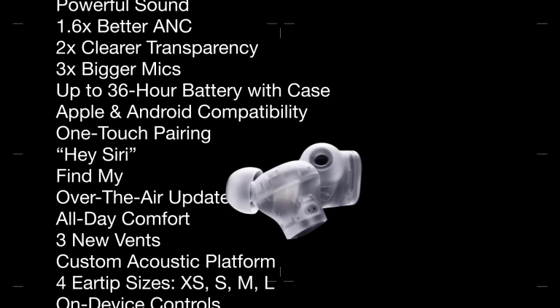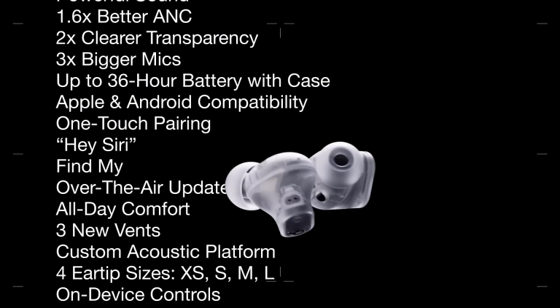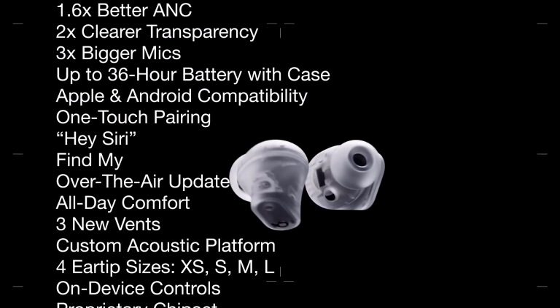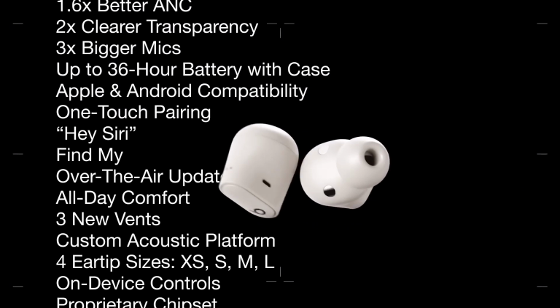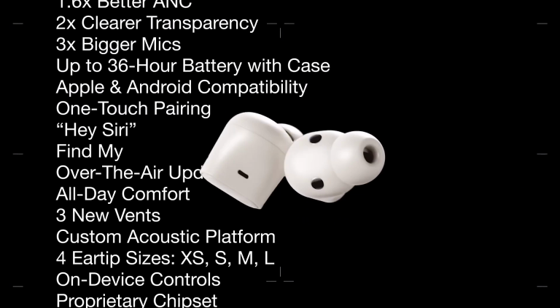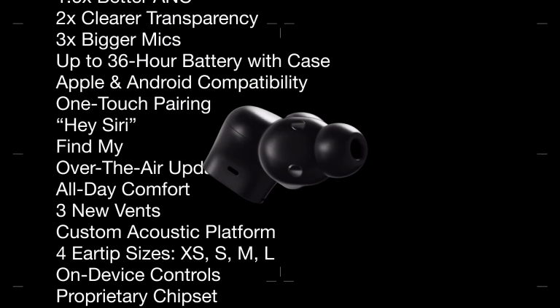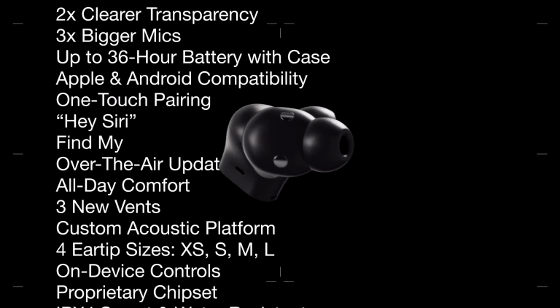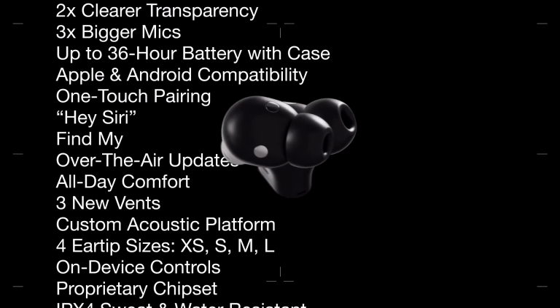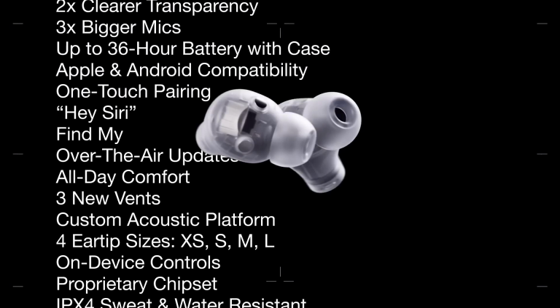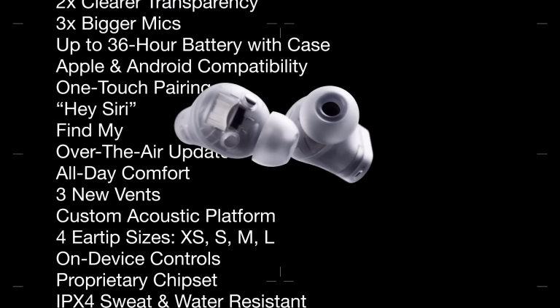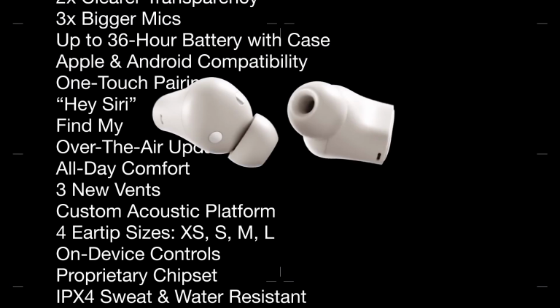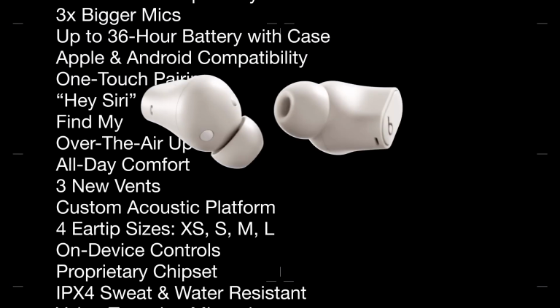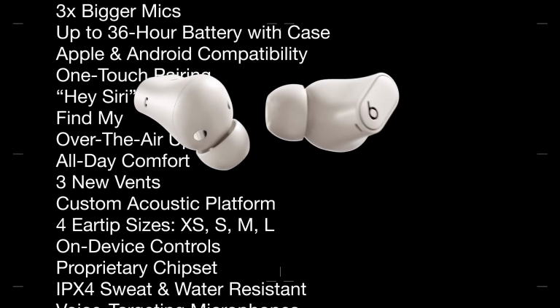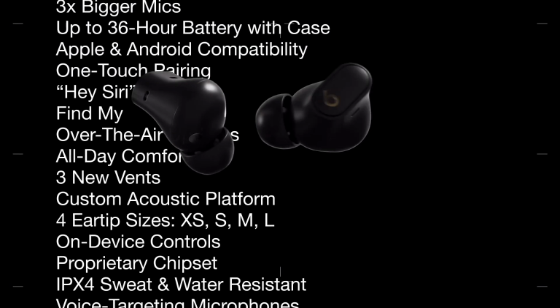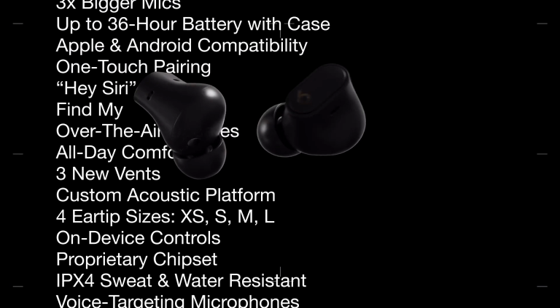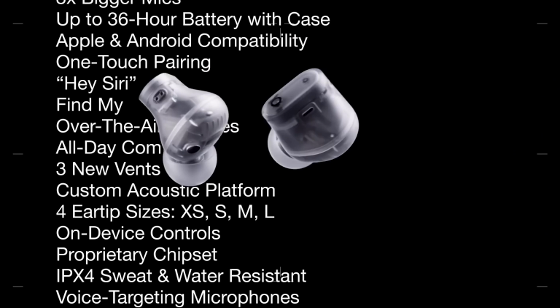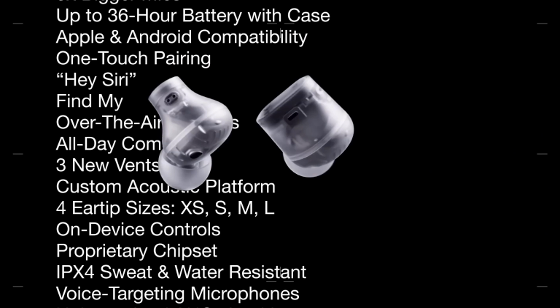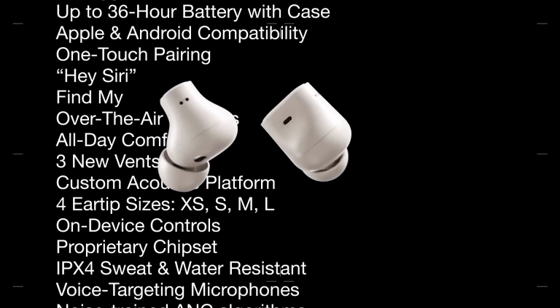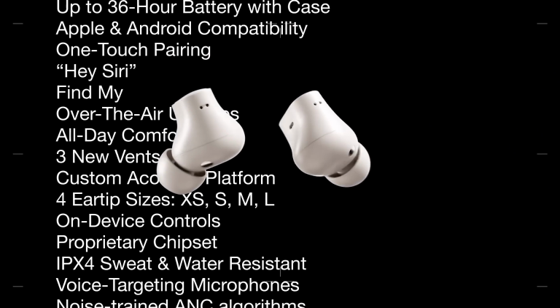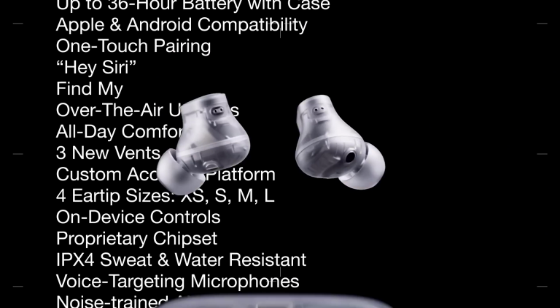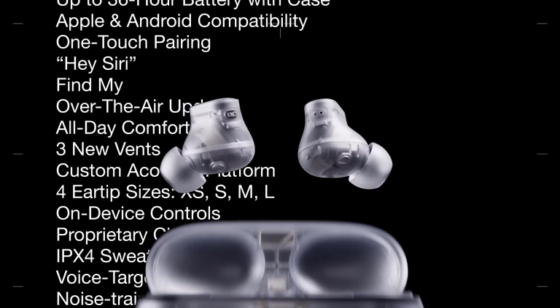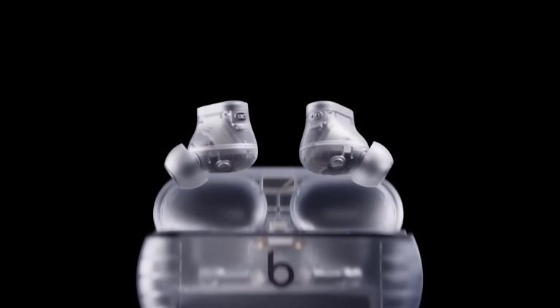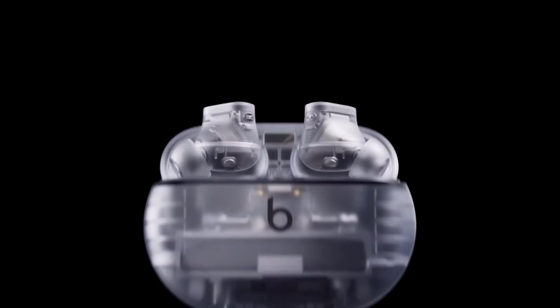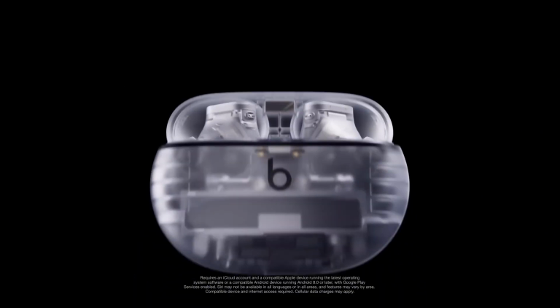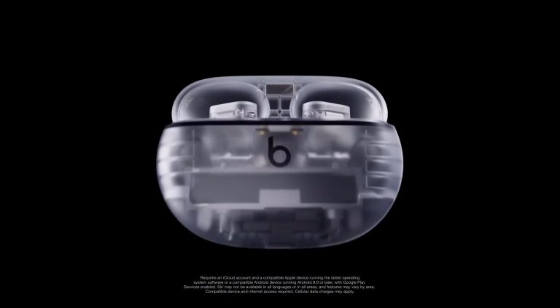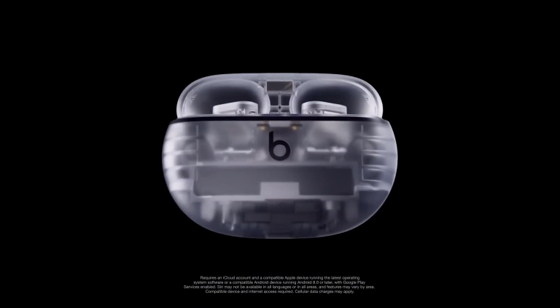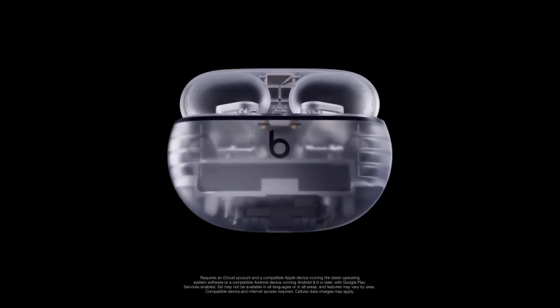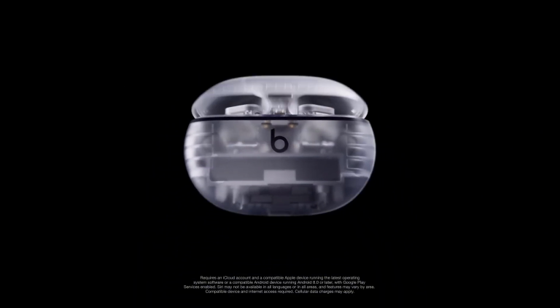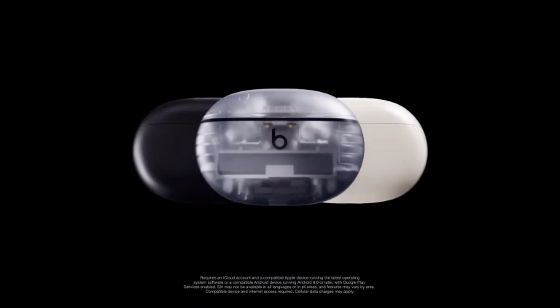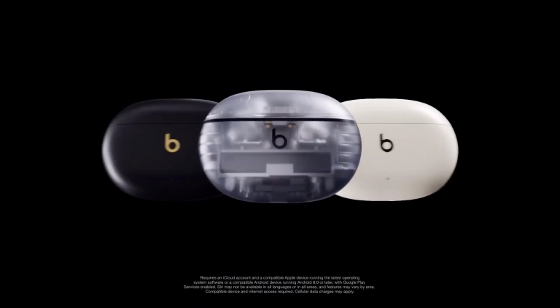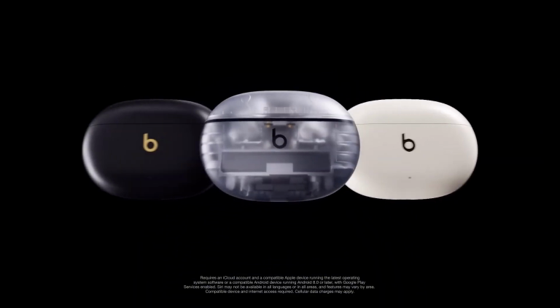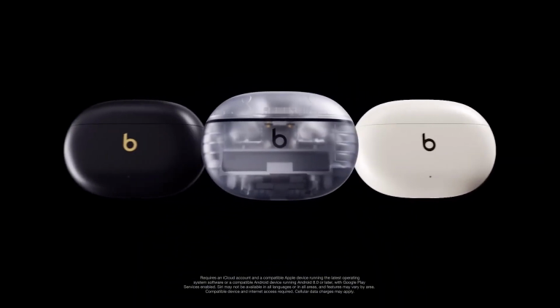In three sleek new colors, Studio Buds Plus pack a whole lot into a little.